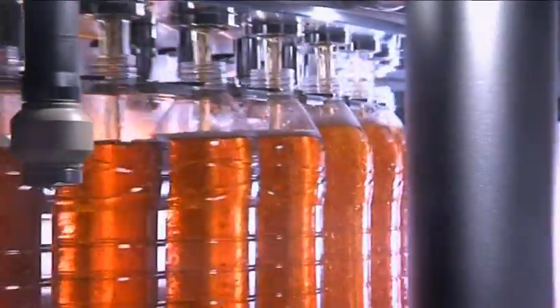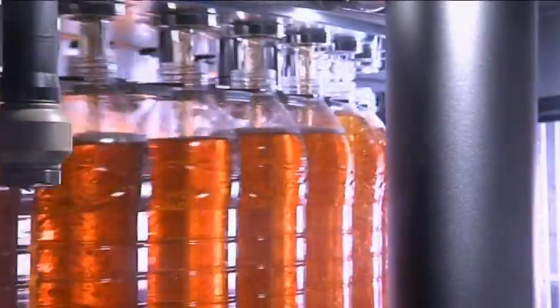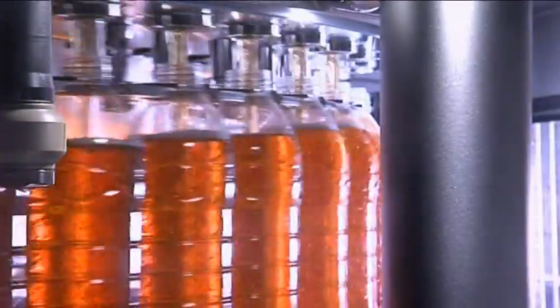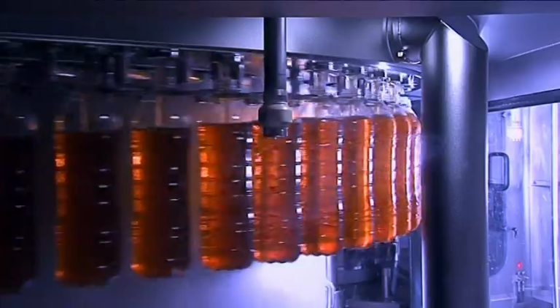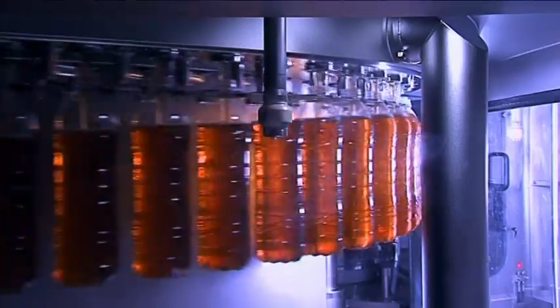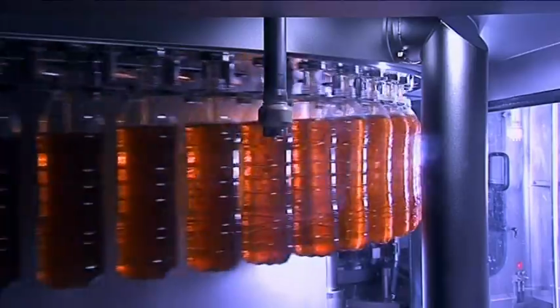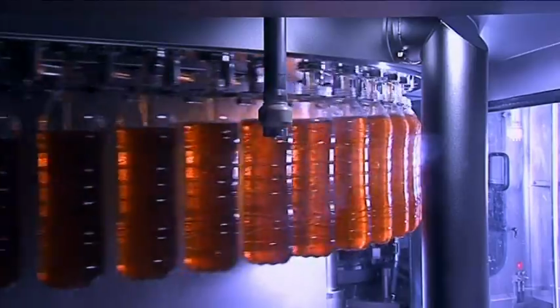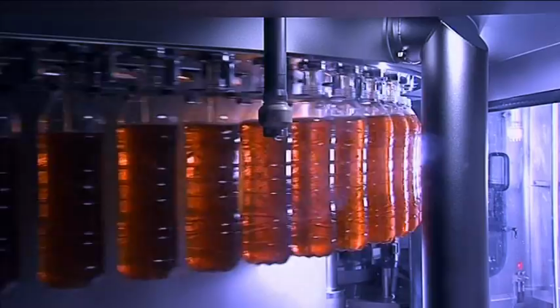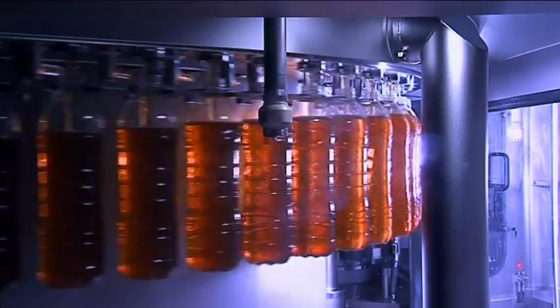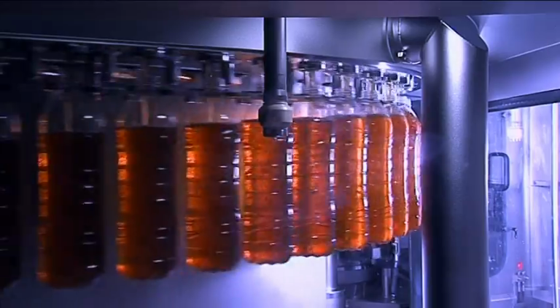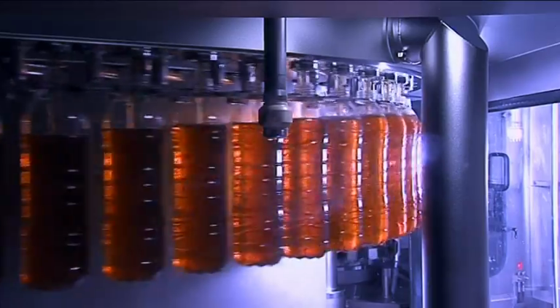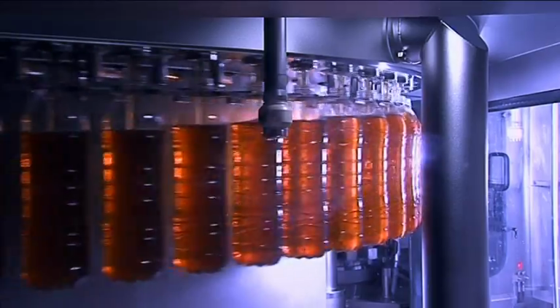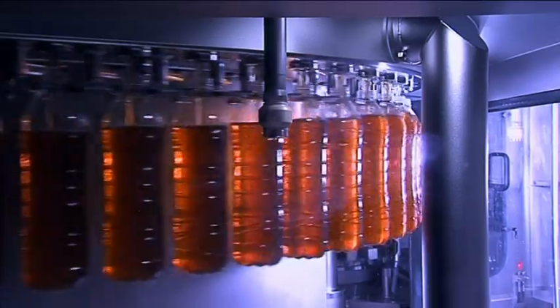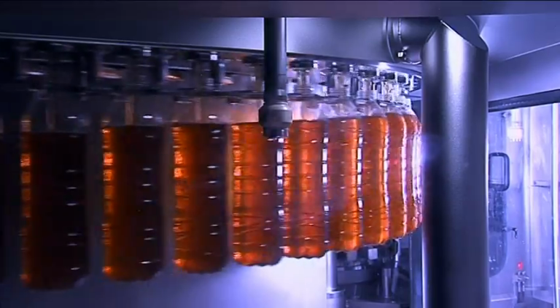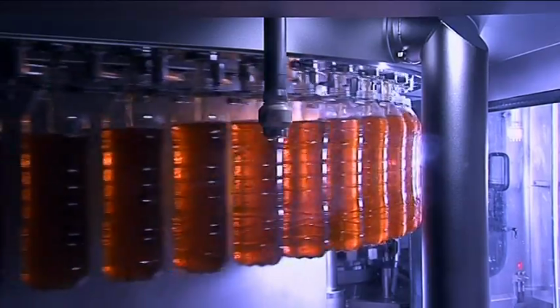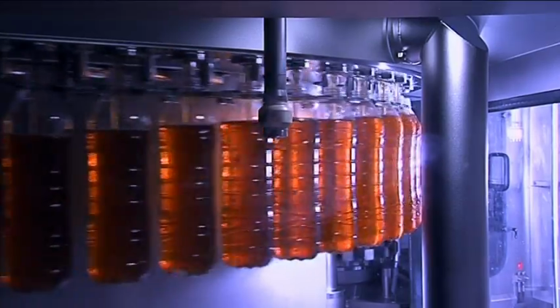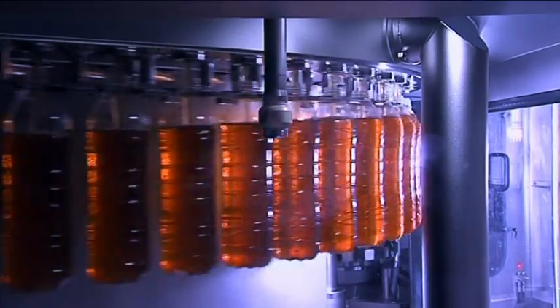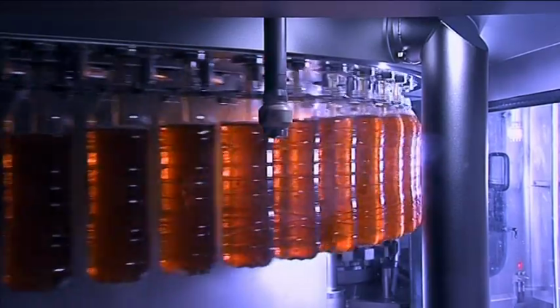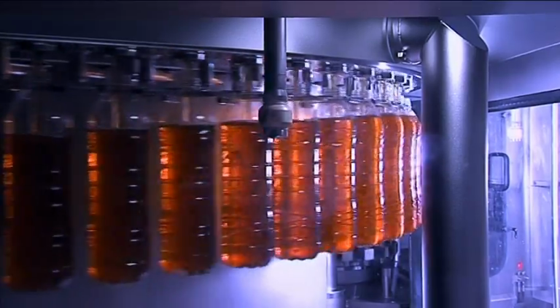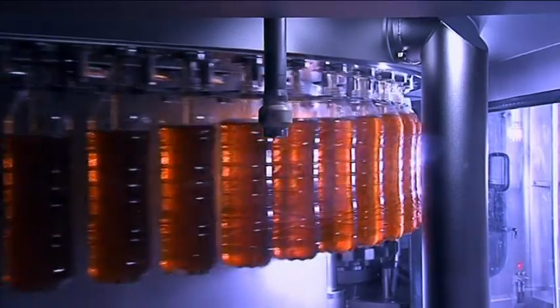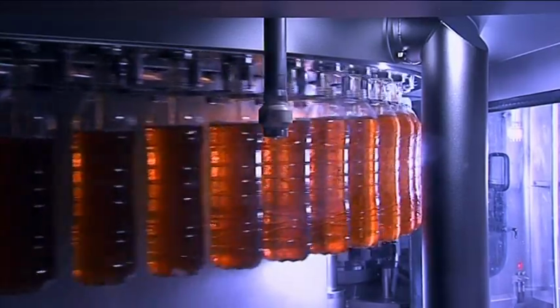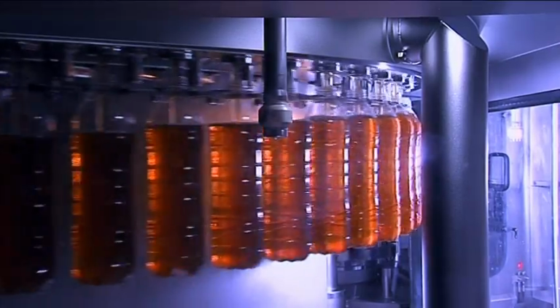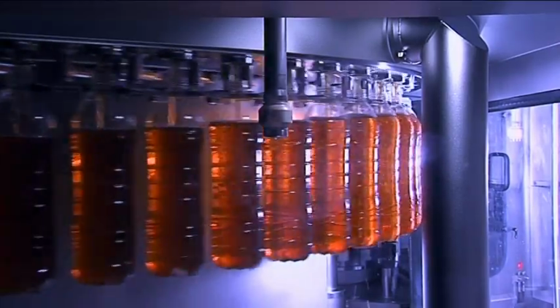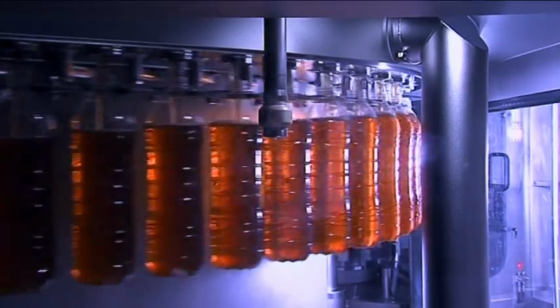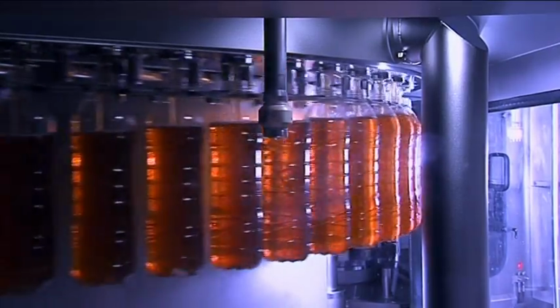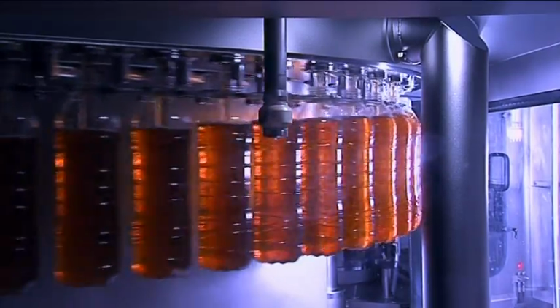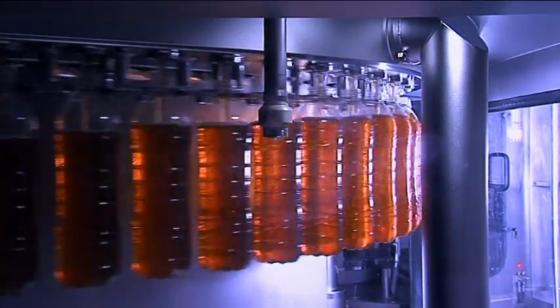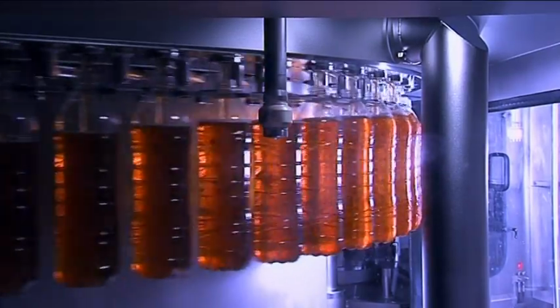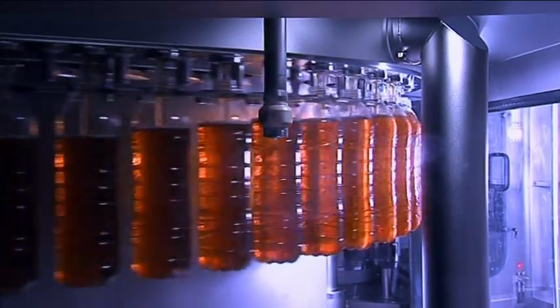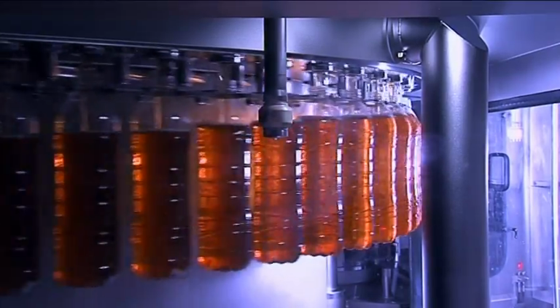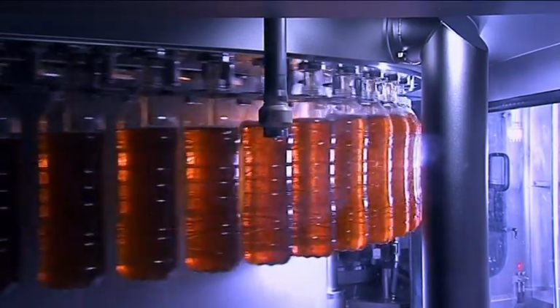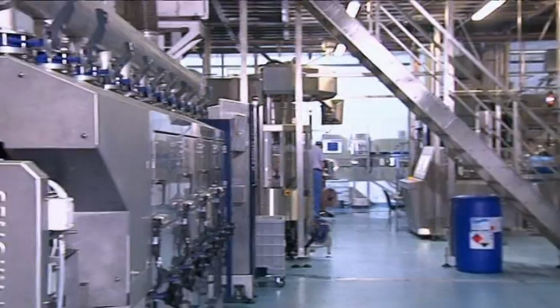Norda uses the new line to produce iced teas, fruit juice based beverages, sports drinks, and soon smoothies as well.